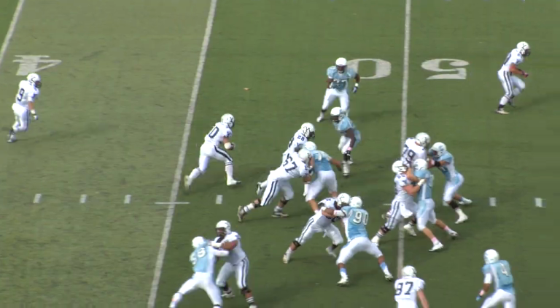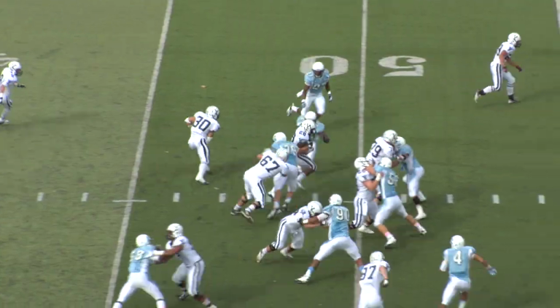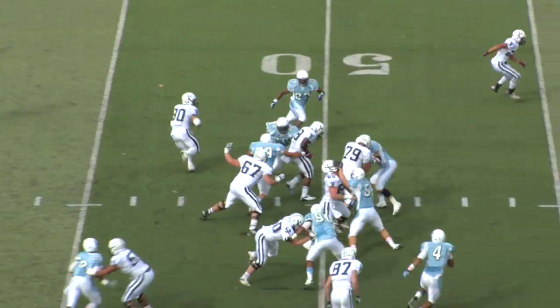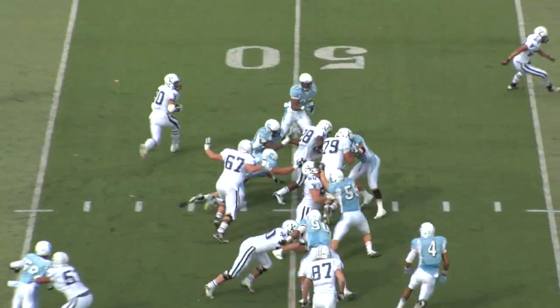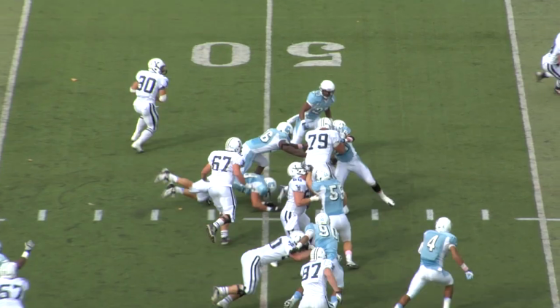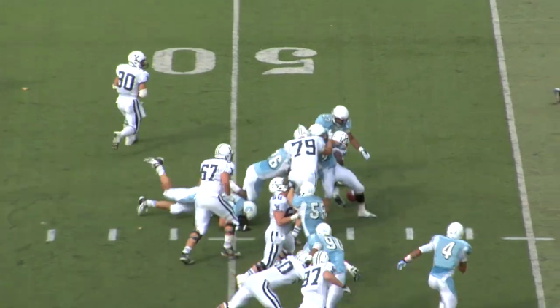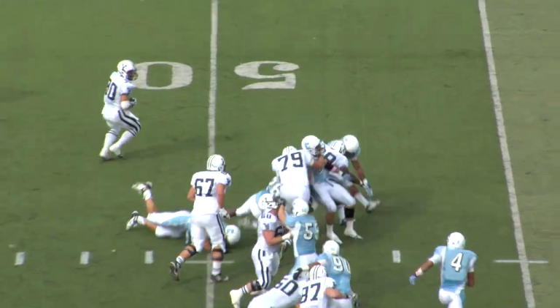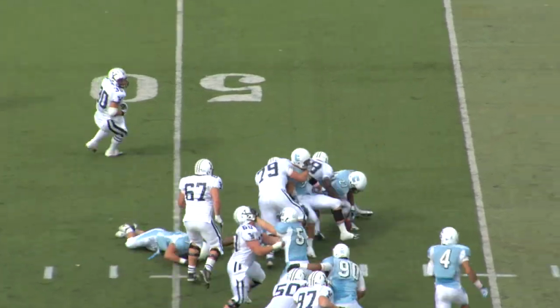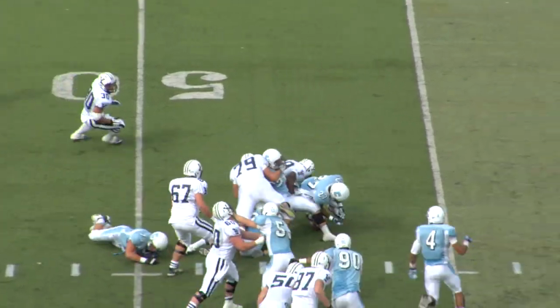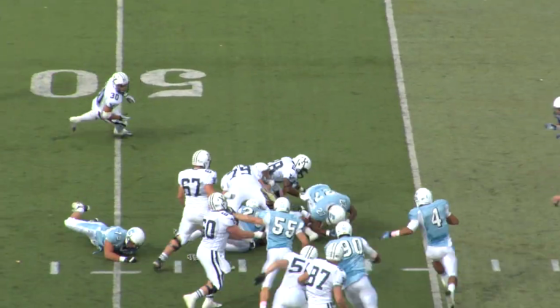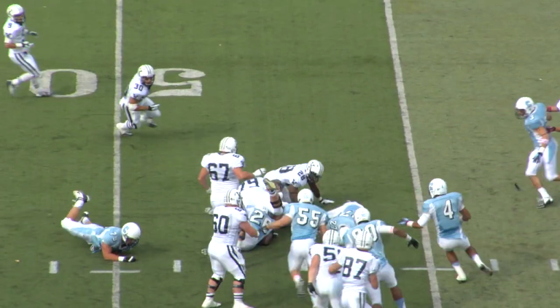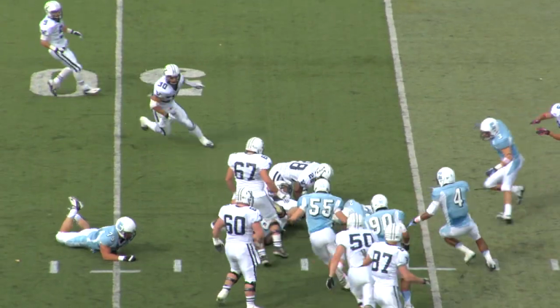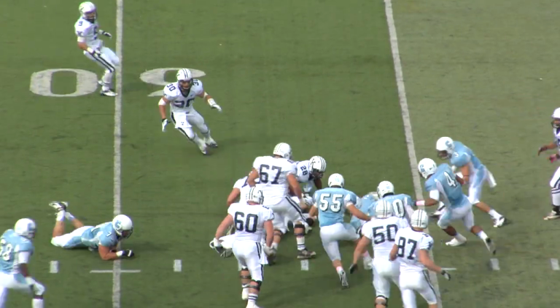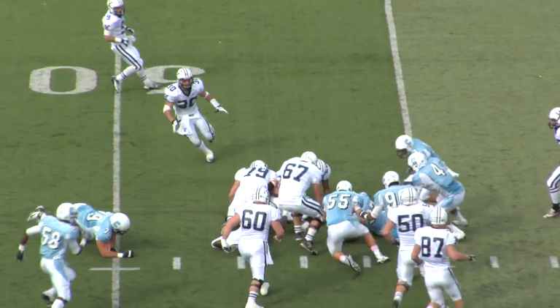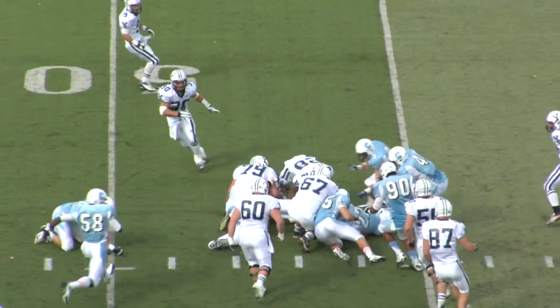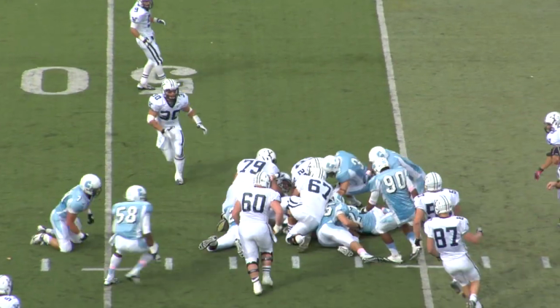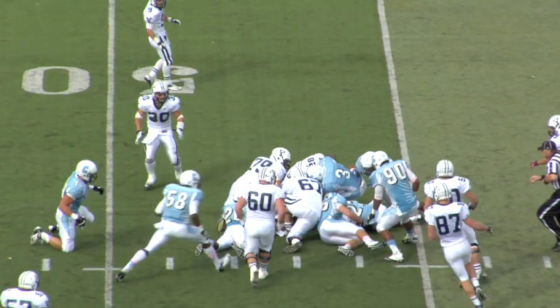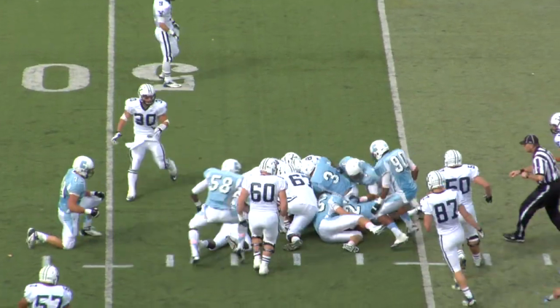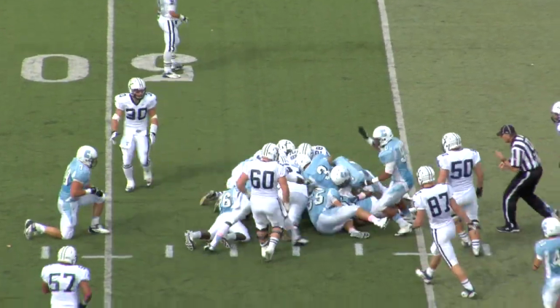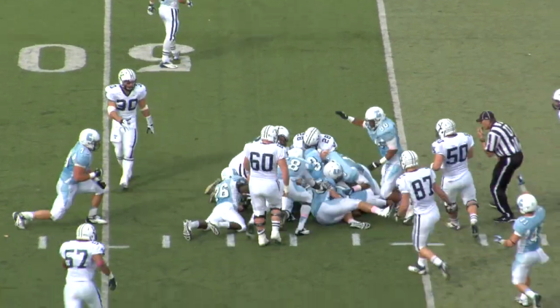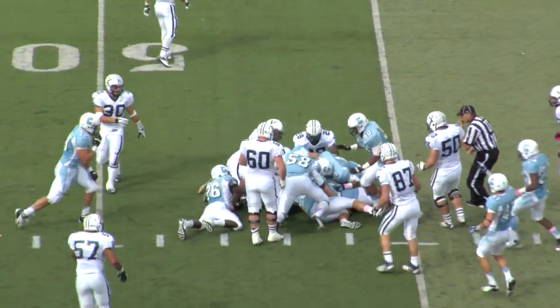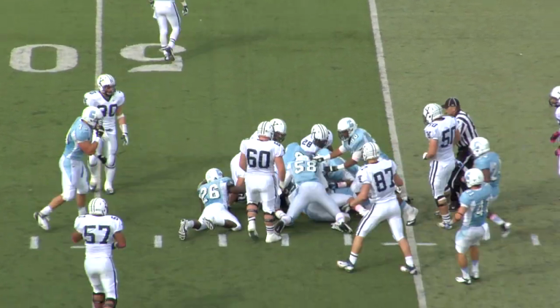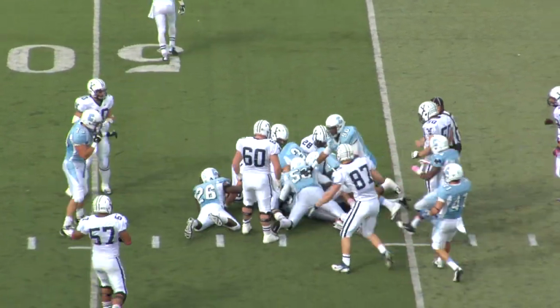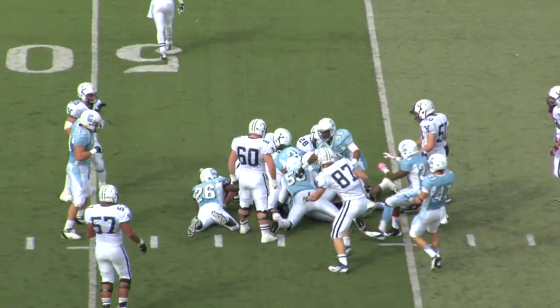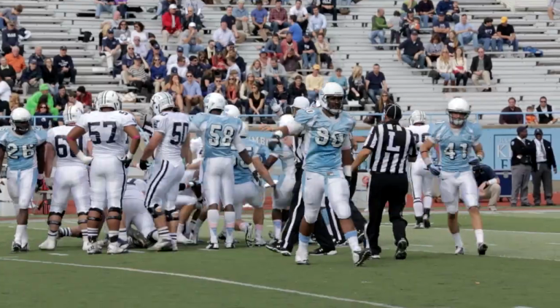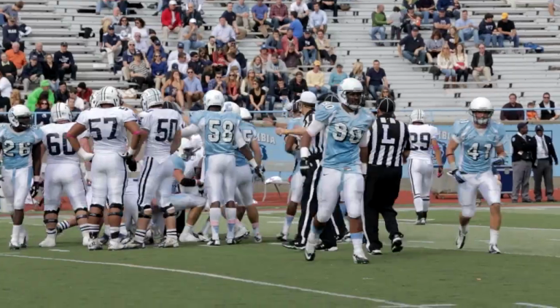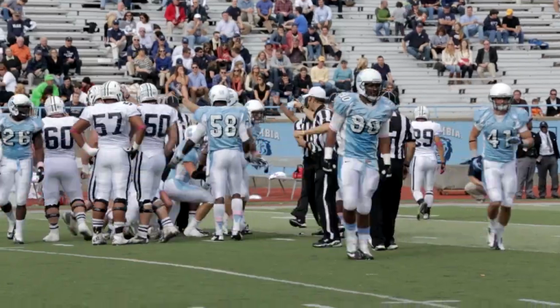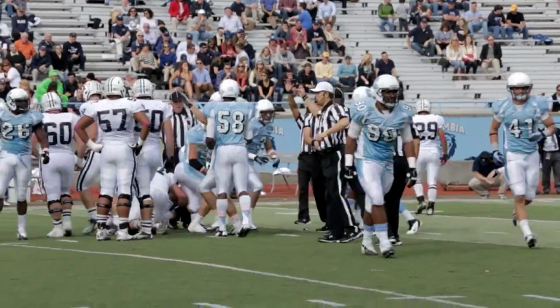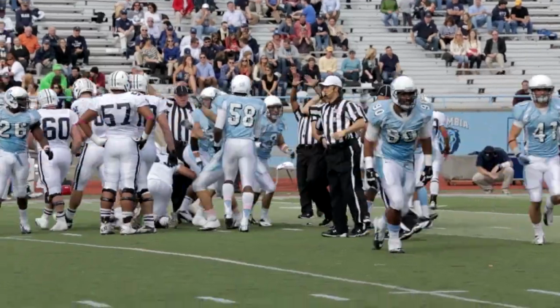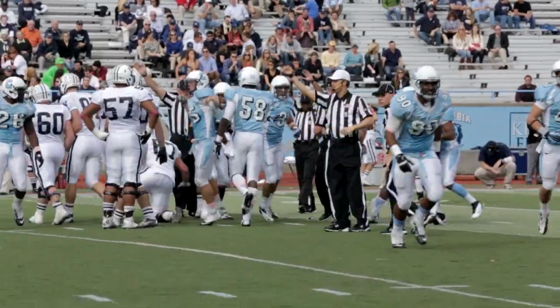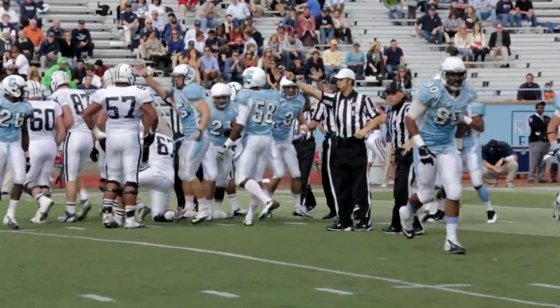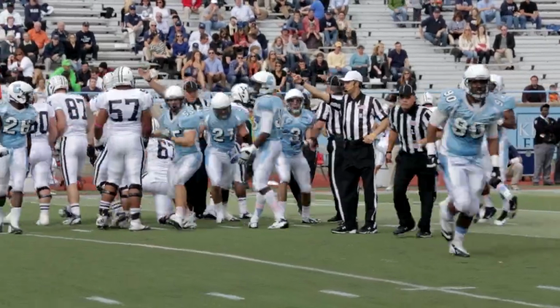Hand off, Cargill straight ahead. Ball loose, and it's Columbia ball.